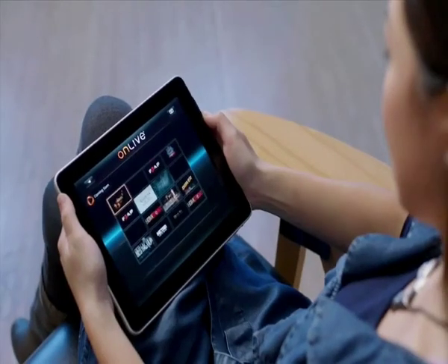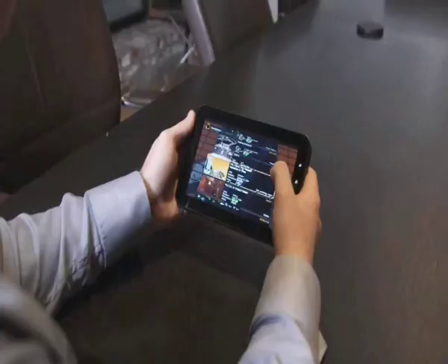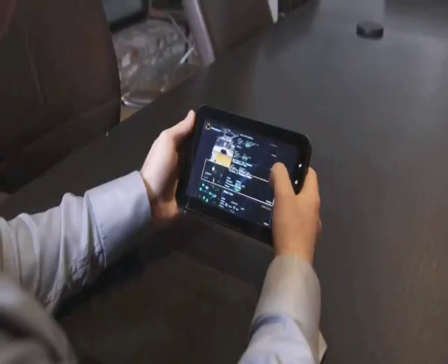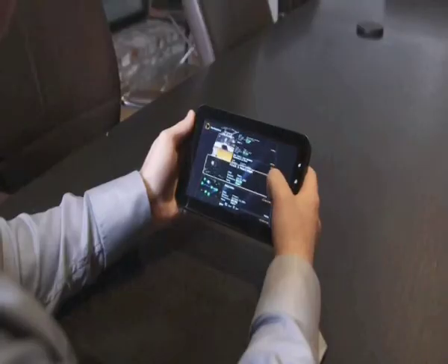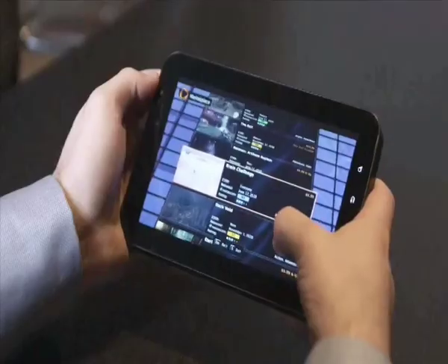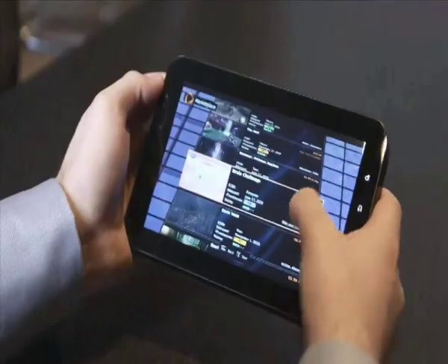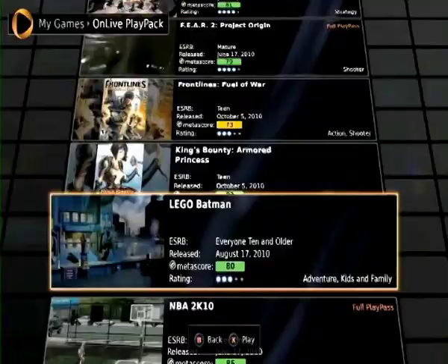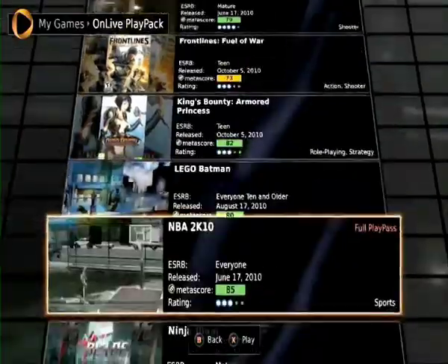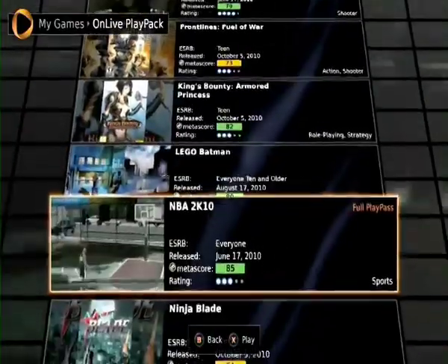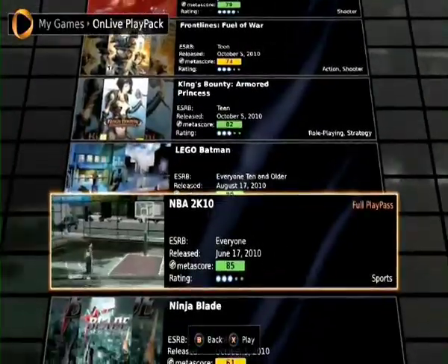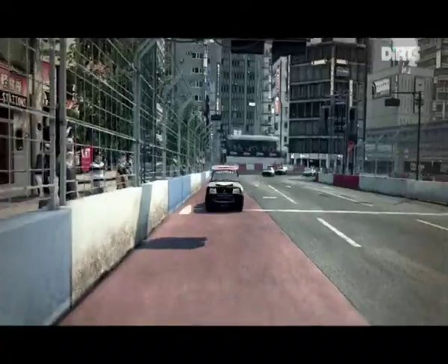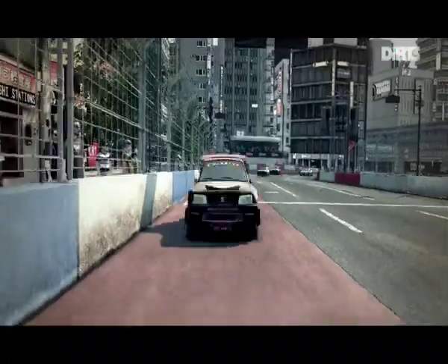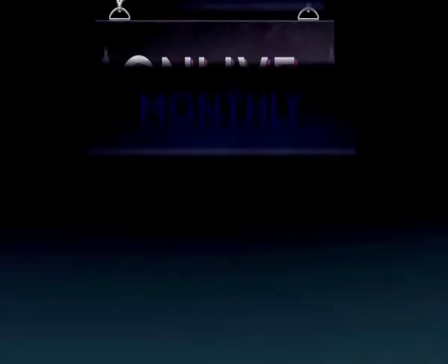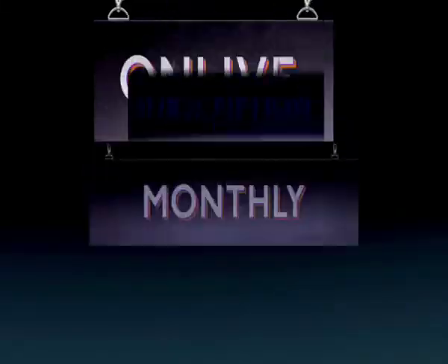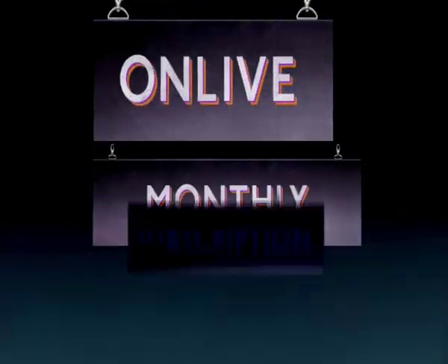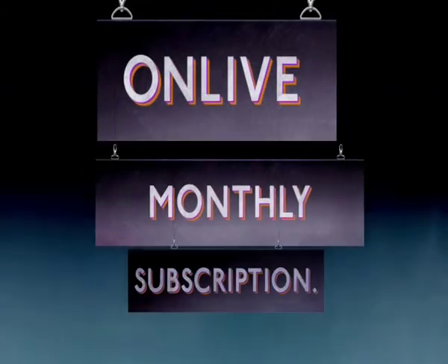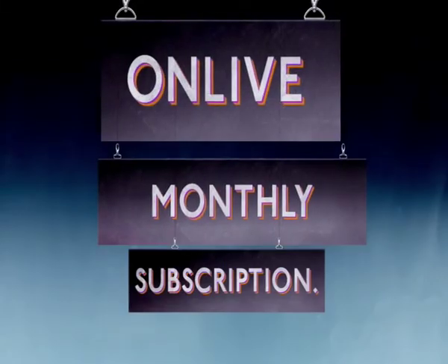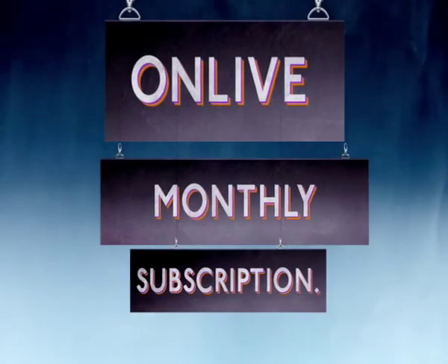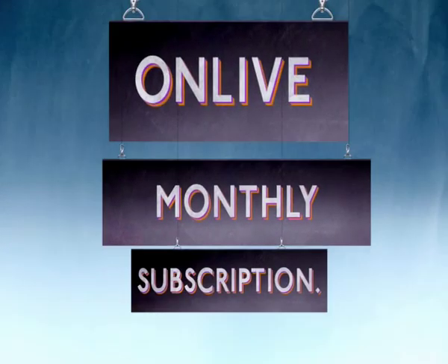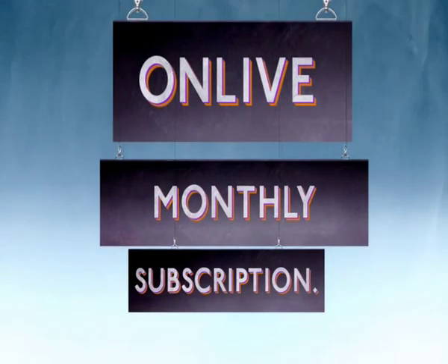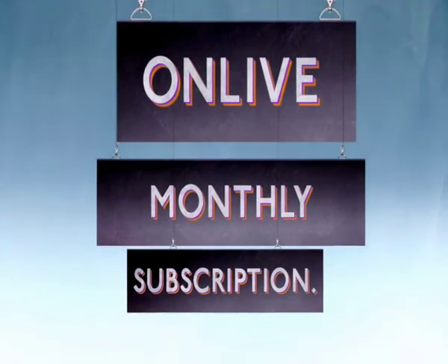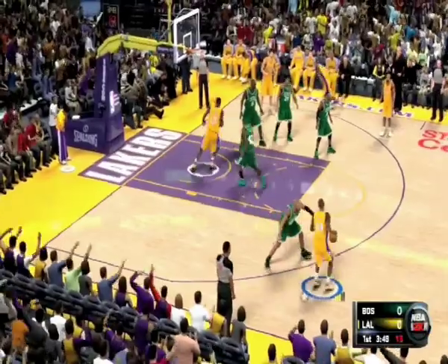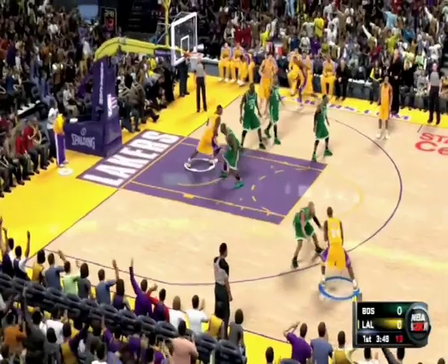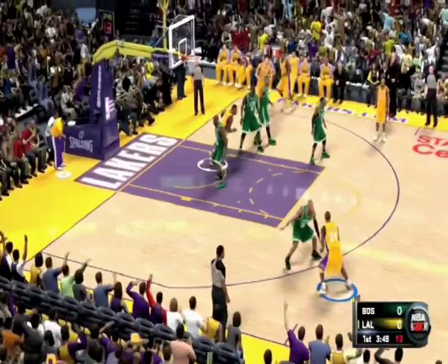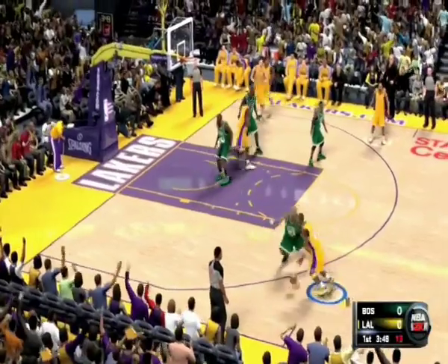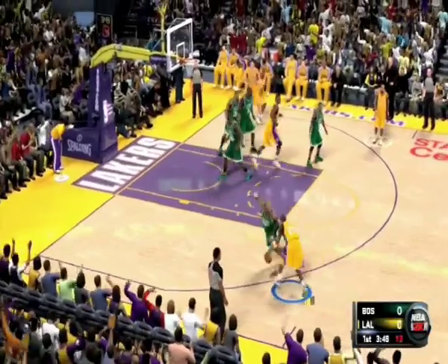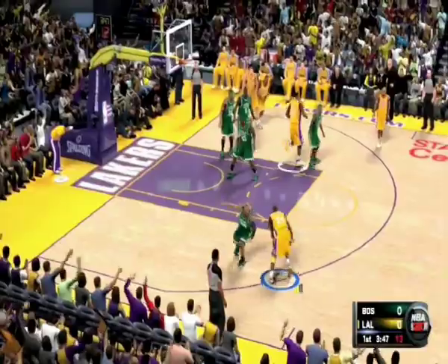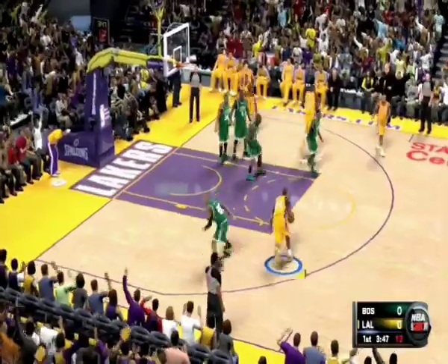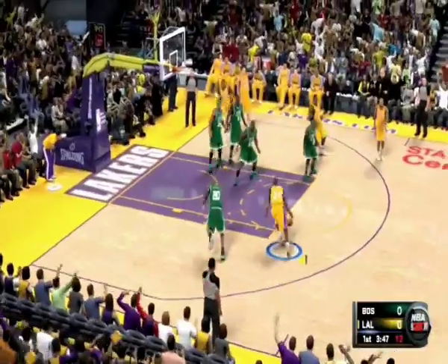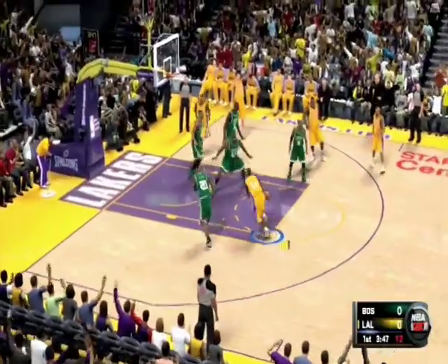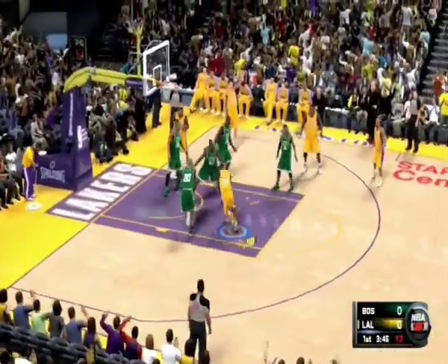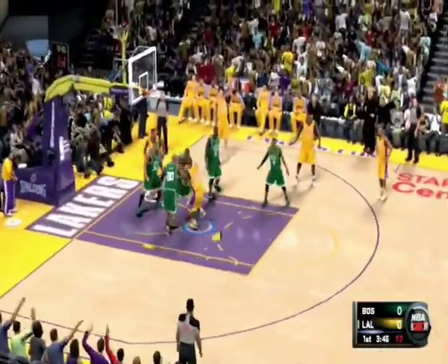Buy just the games you like or sign up for OnLive's monthly subscription and play more than 100 games for less than £10 a month.